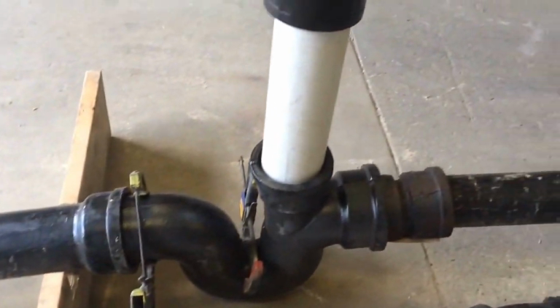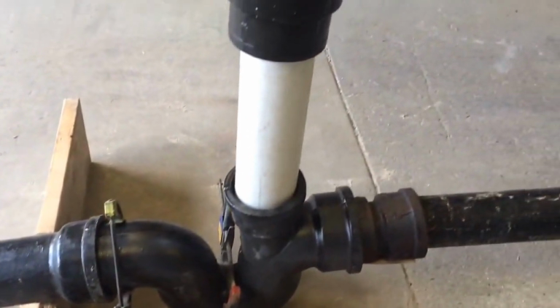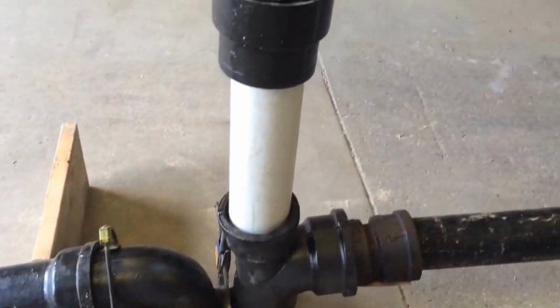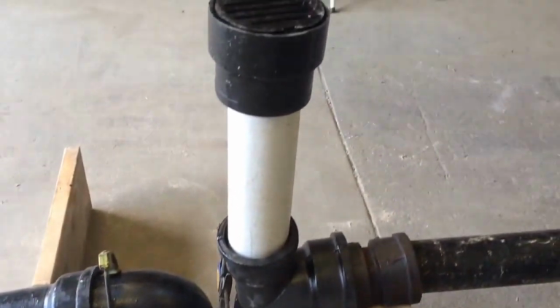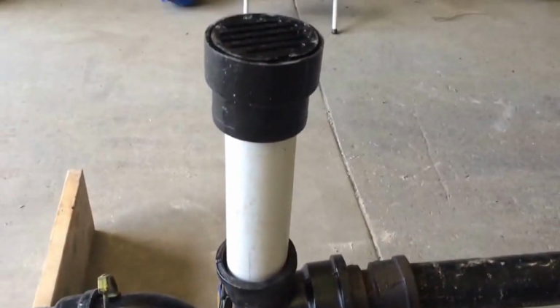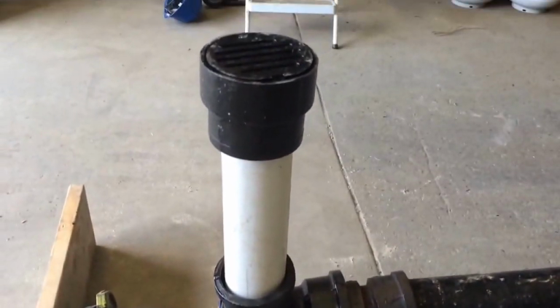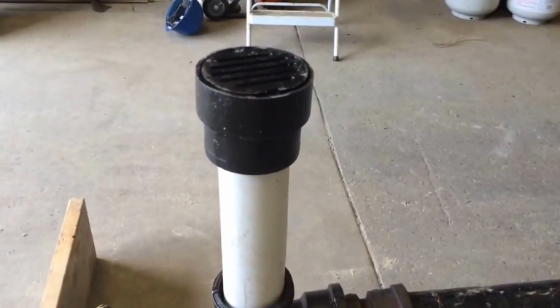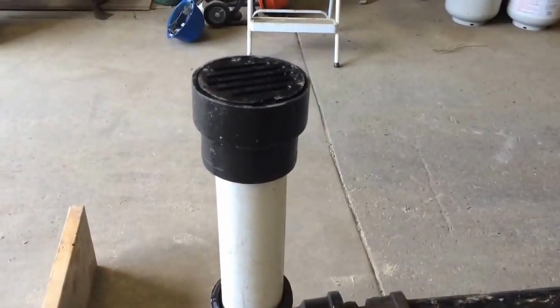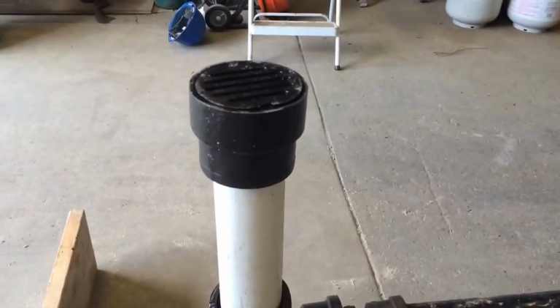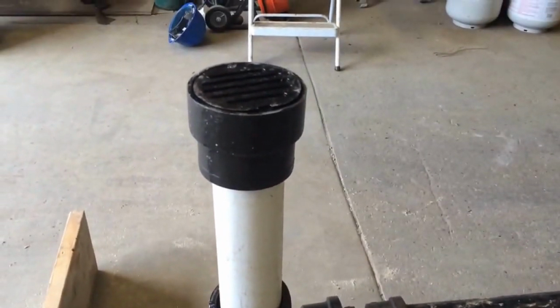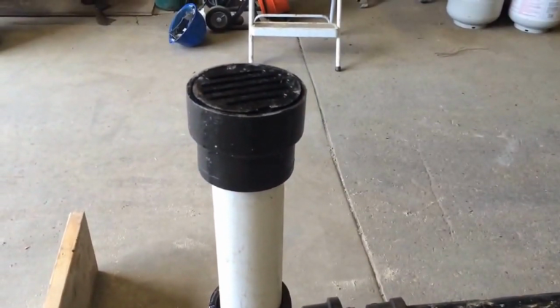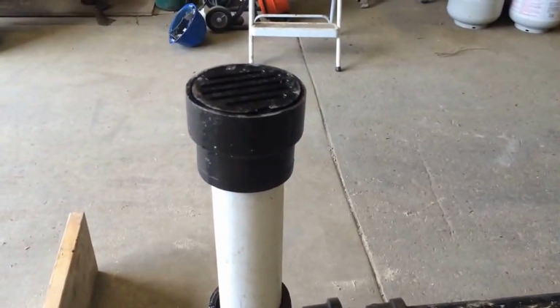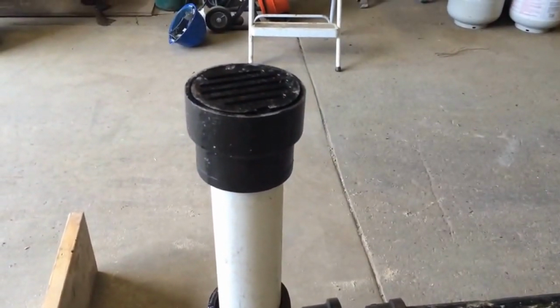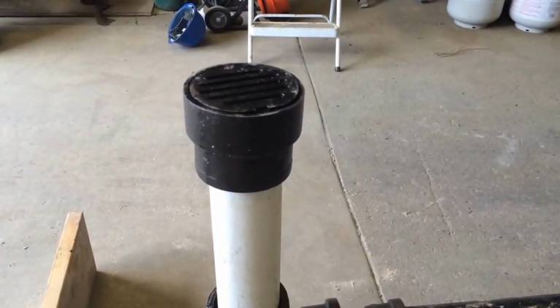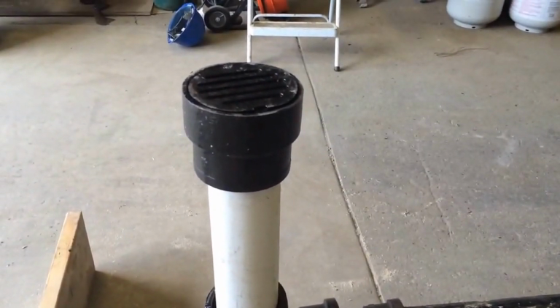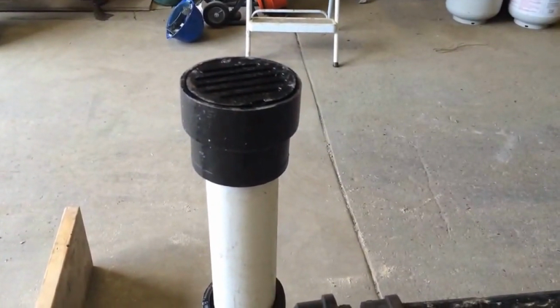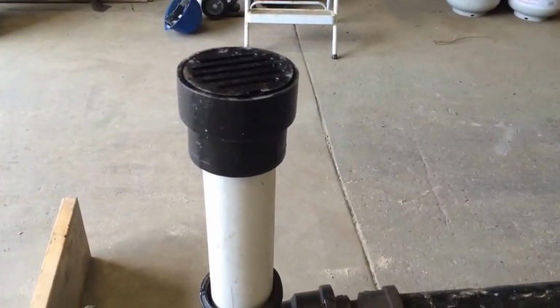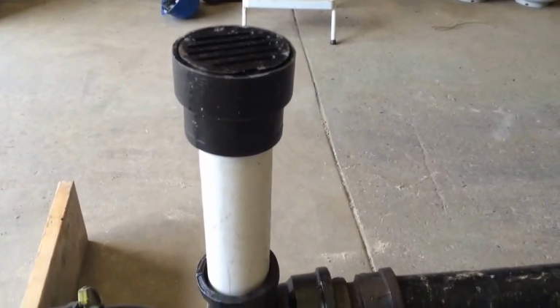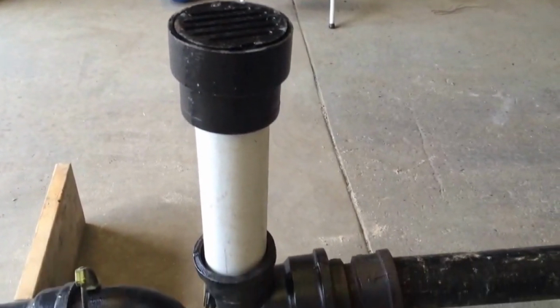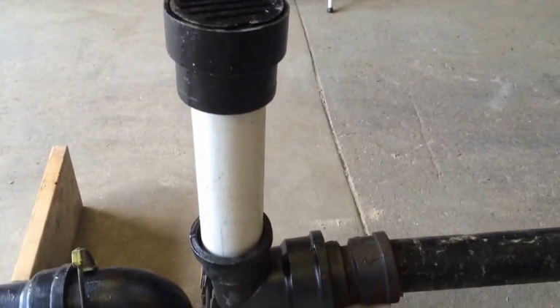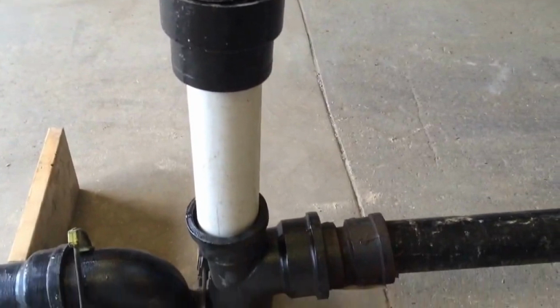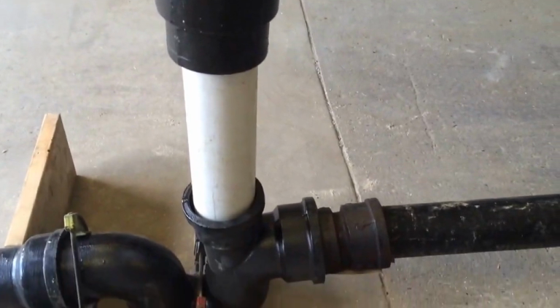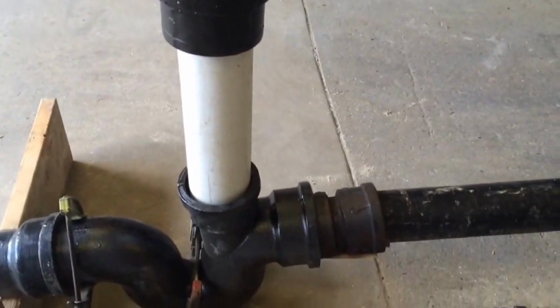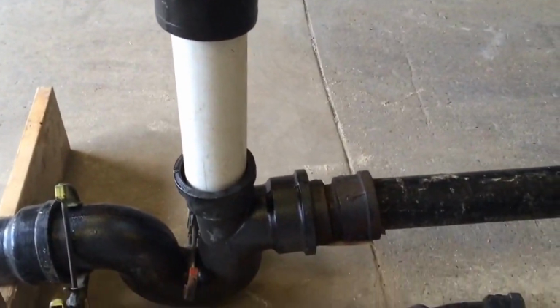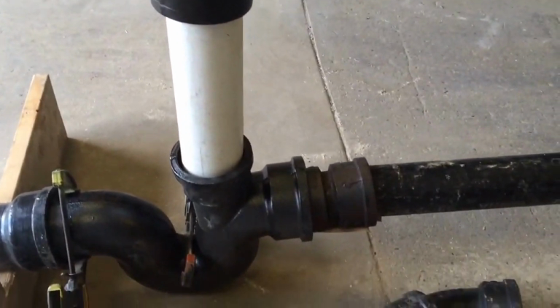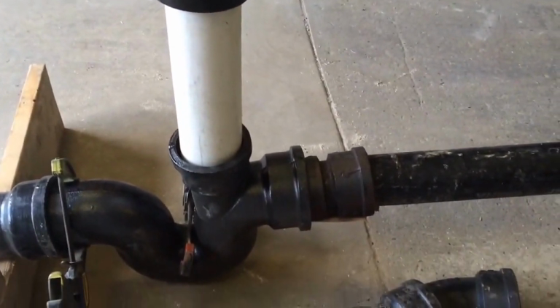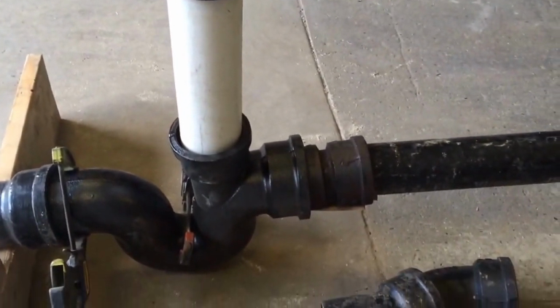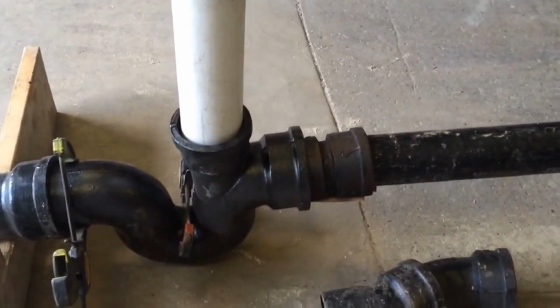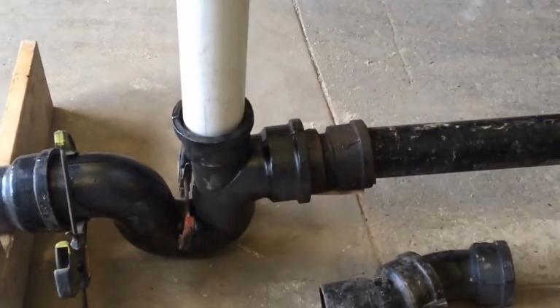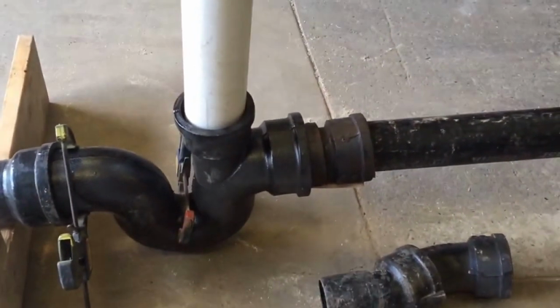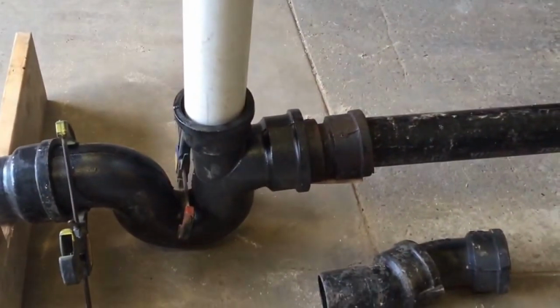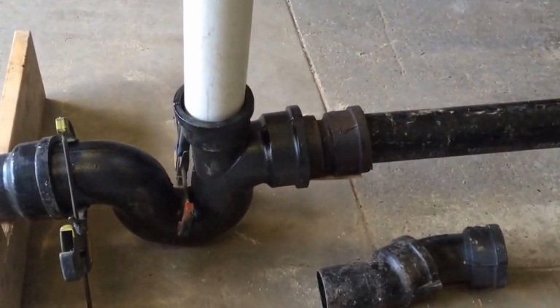This is your vent on your front sidewalk. This goes down about eight feet.